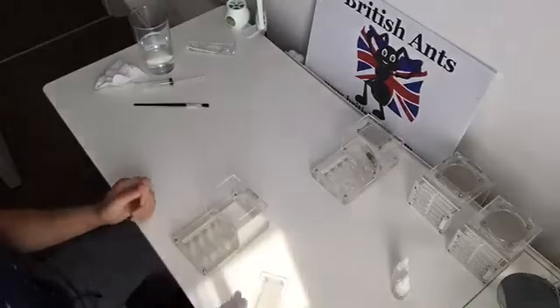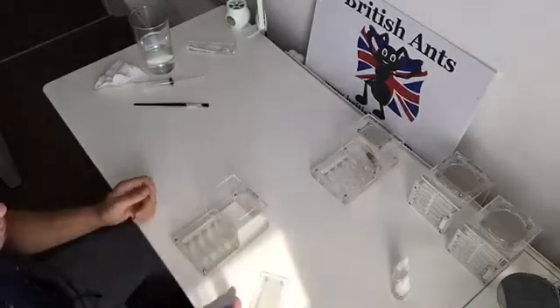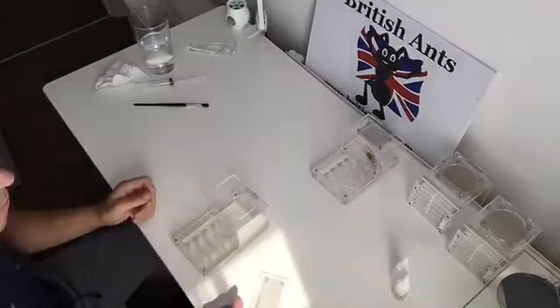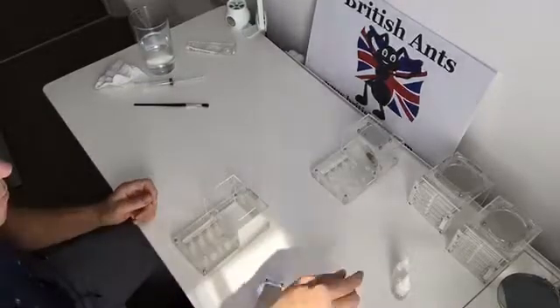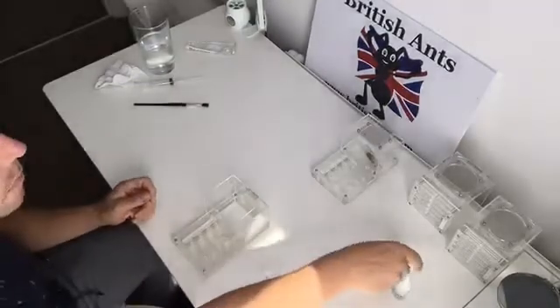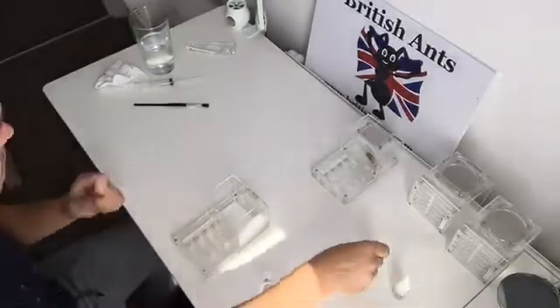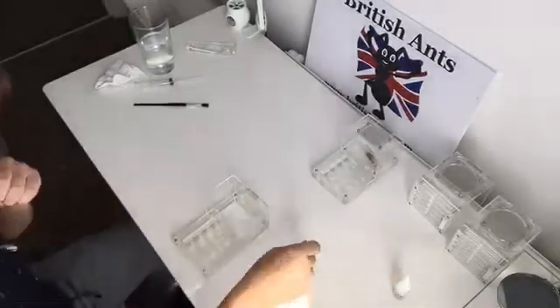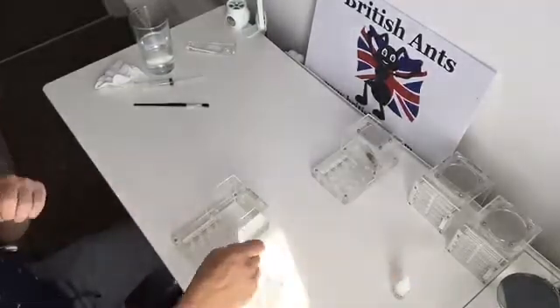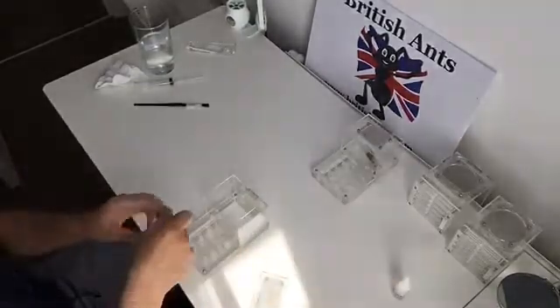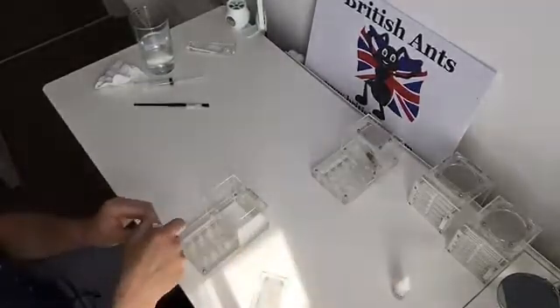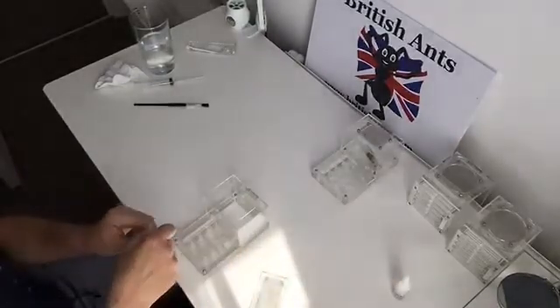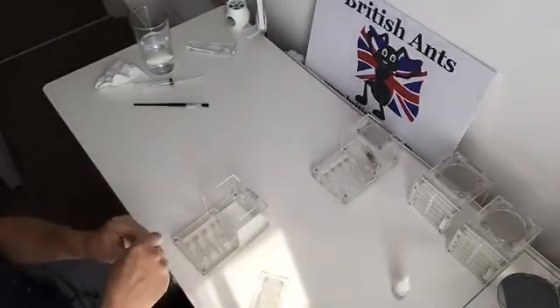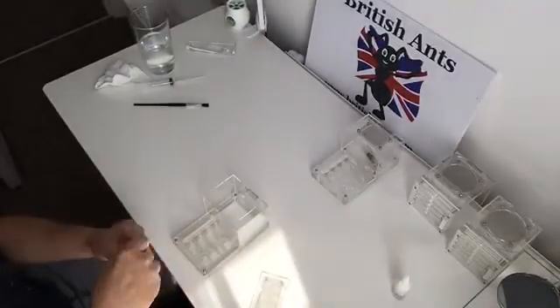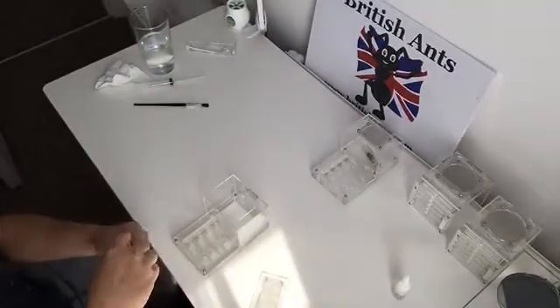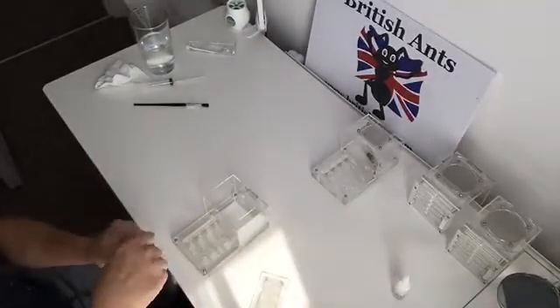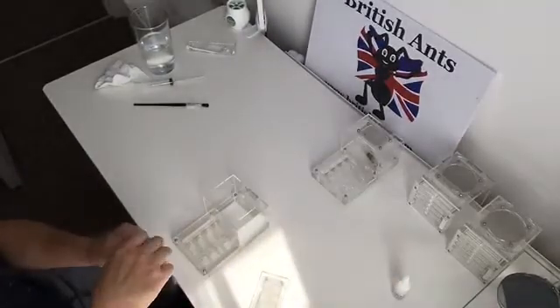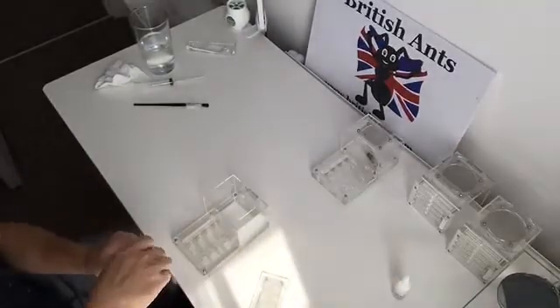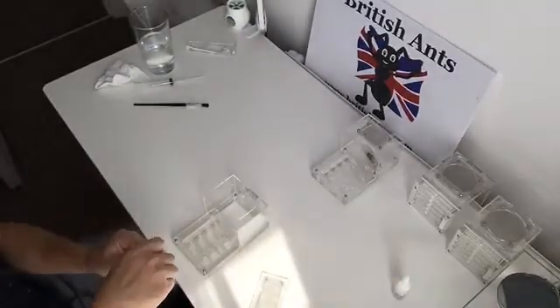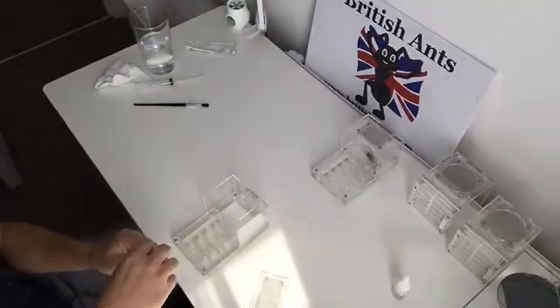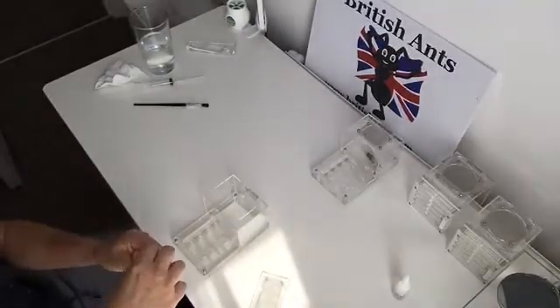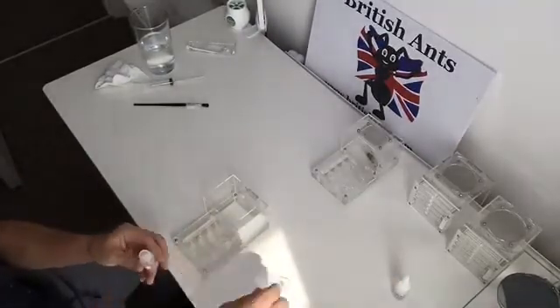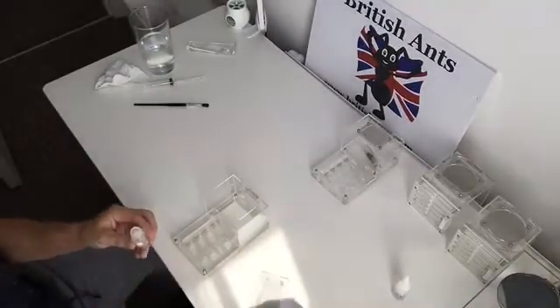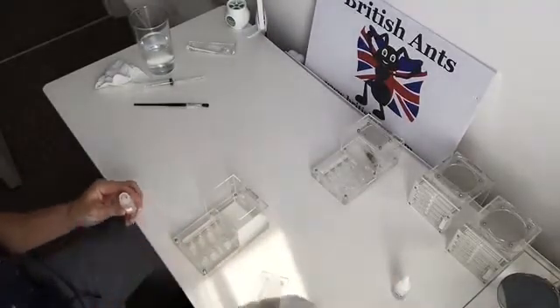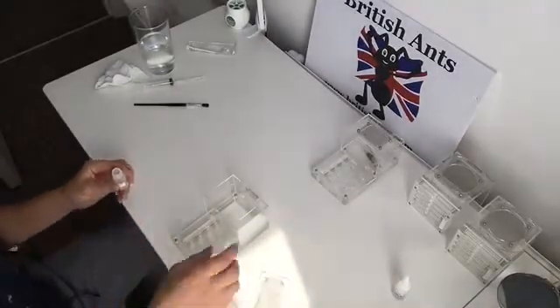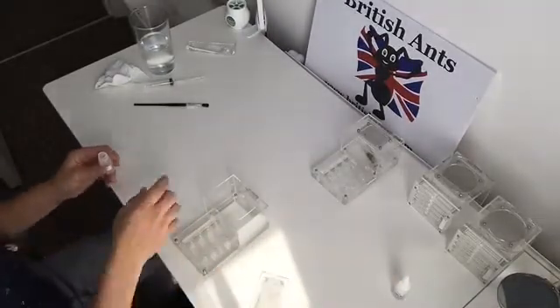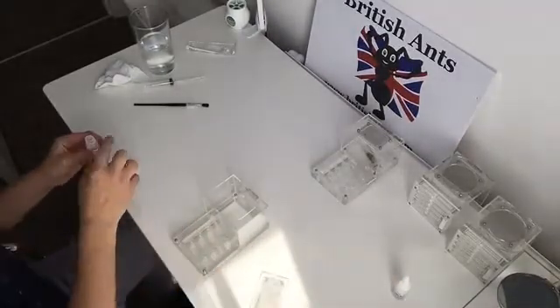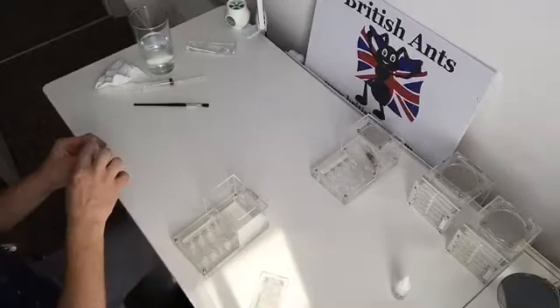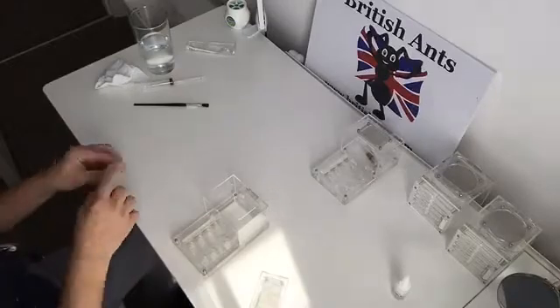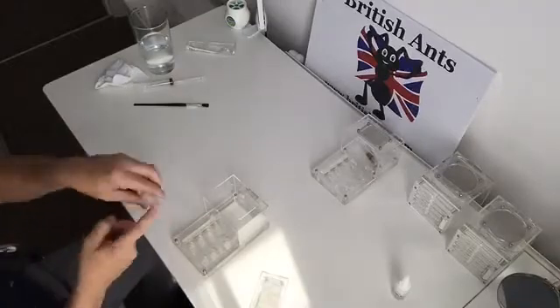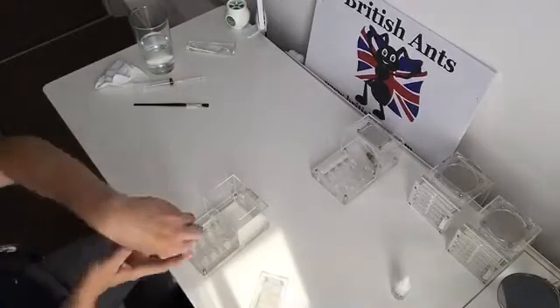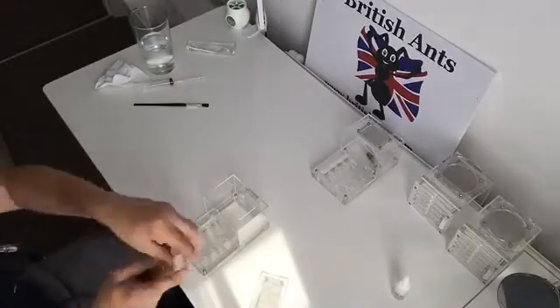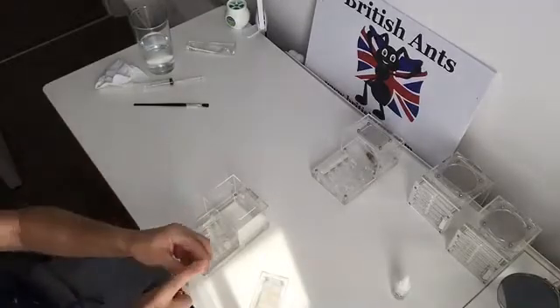Hi, welcome to British Ants. Here we're doing a very simple, quick setup of one of our former care rooms.